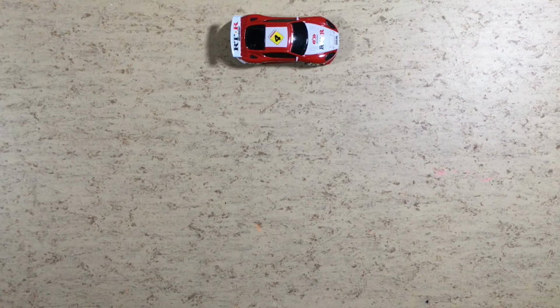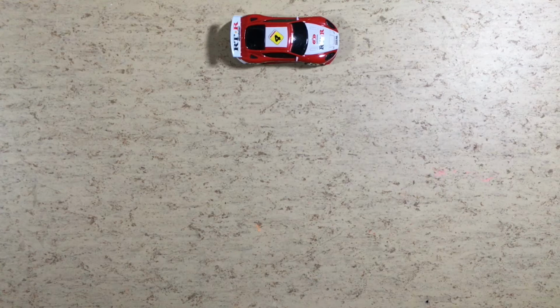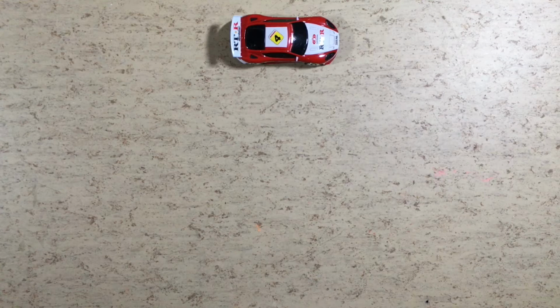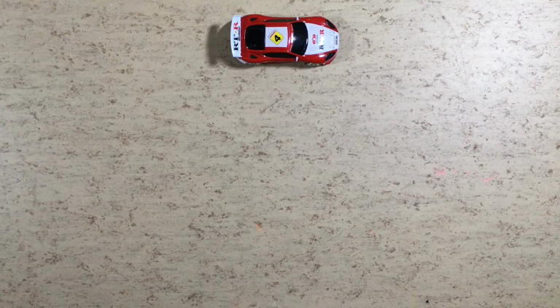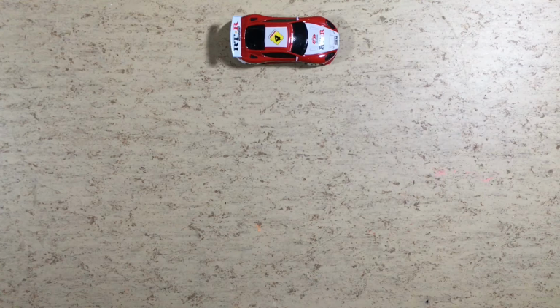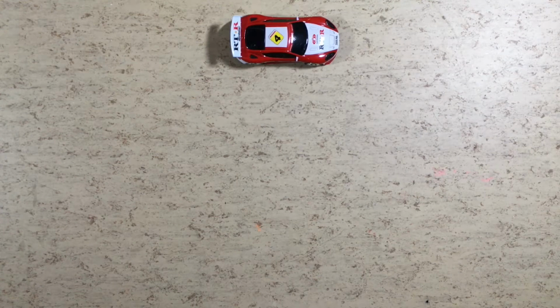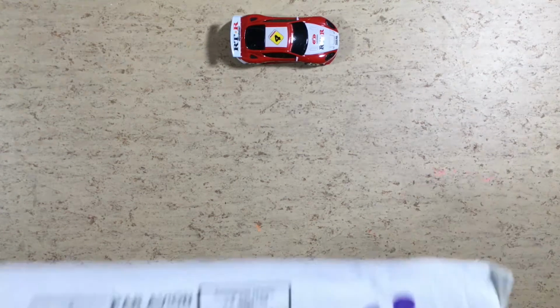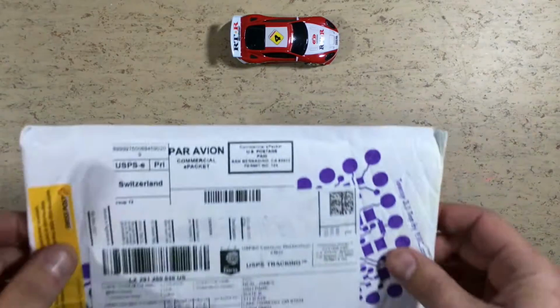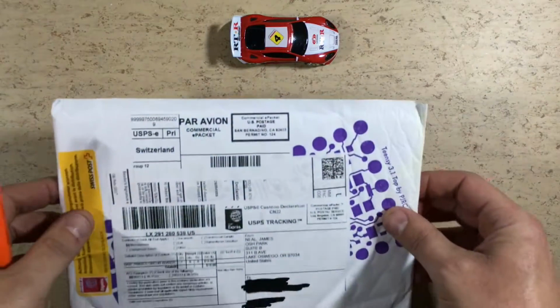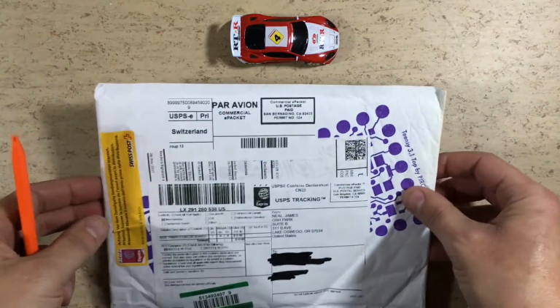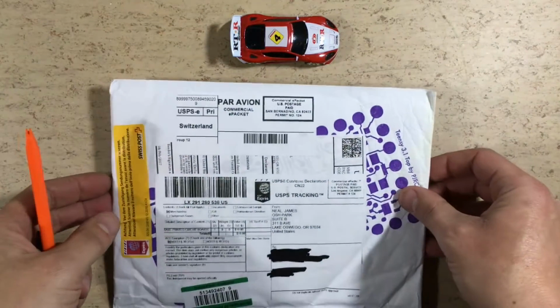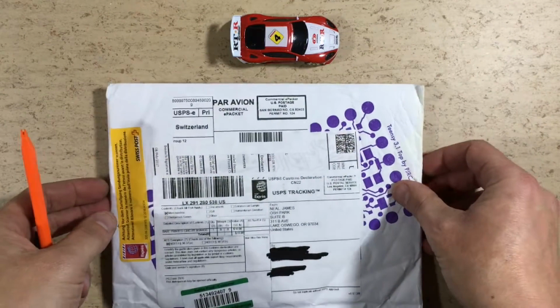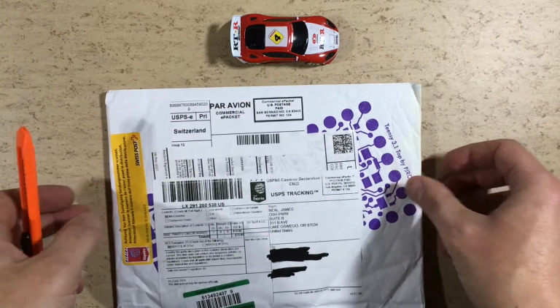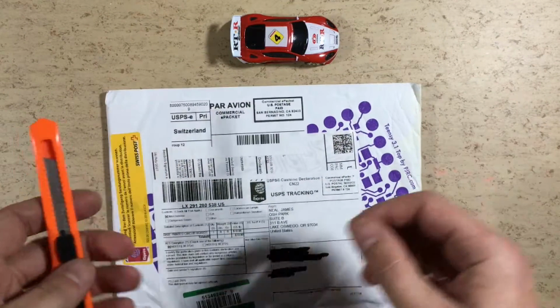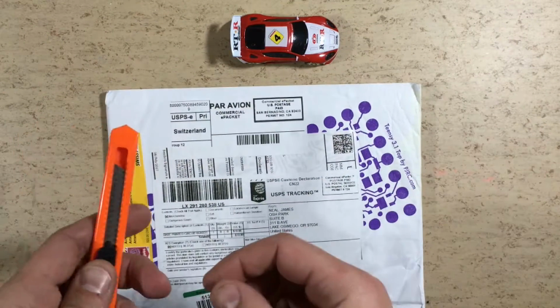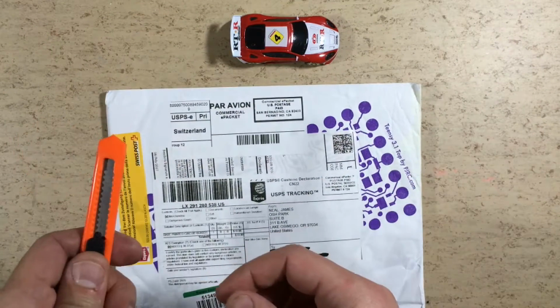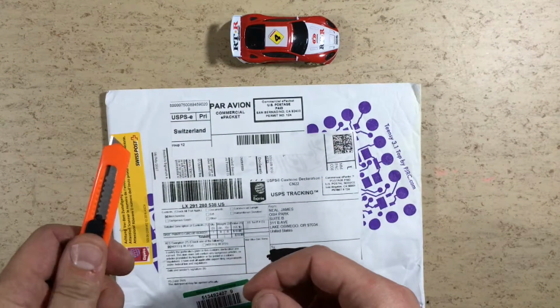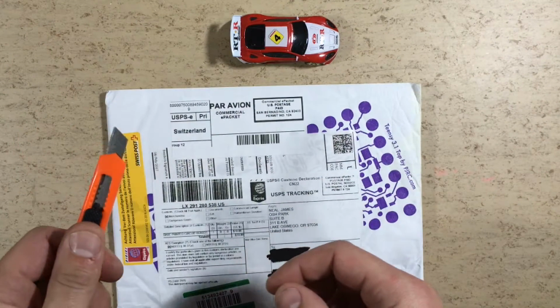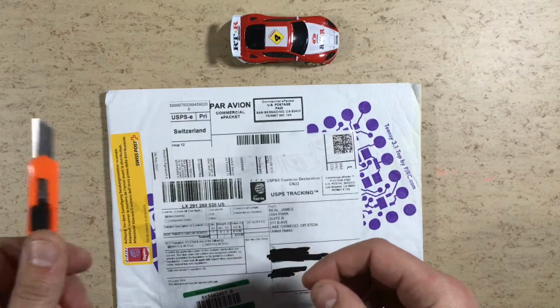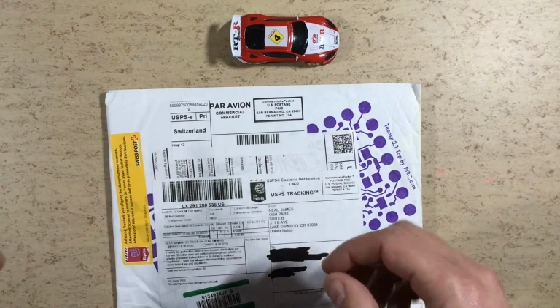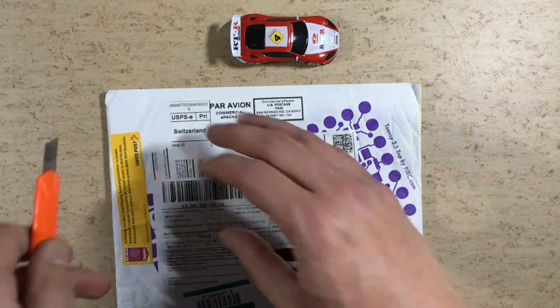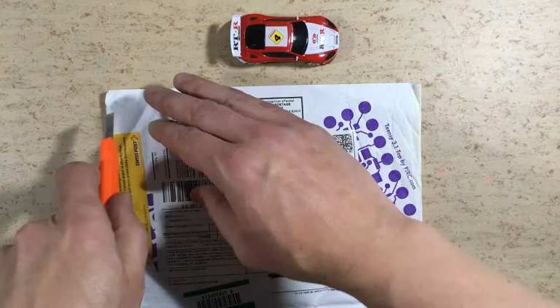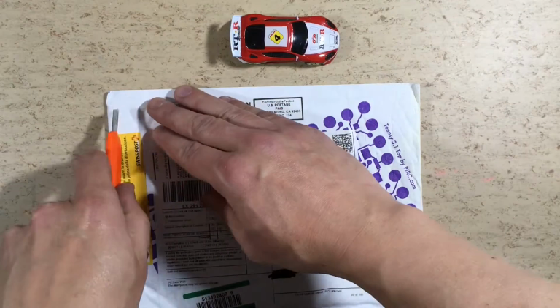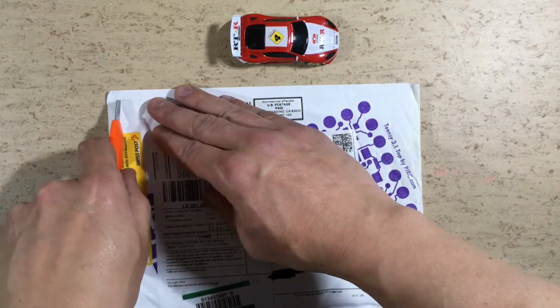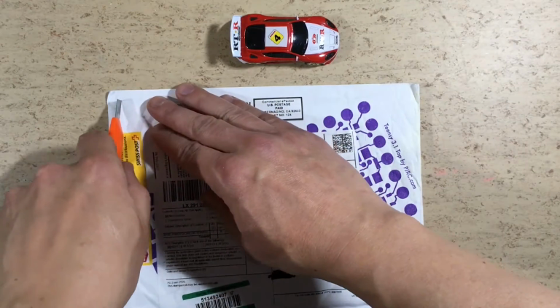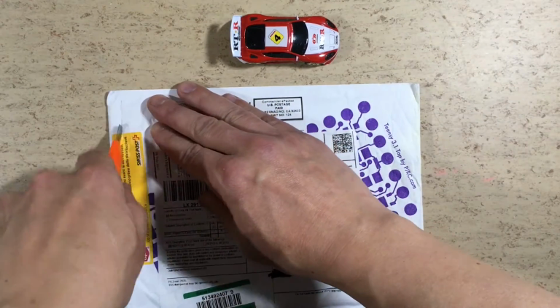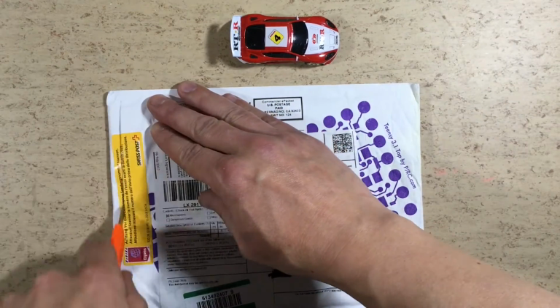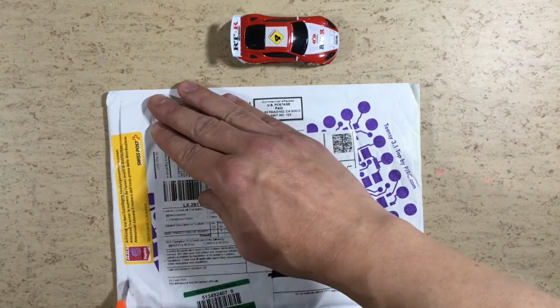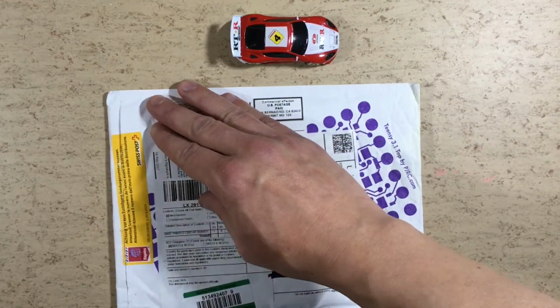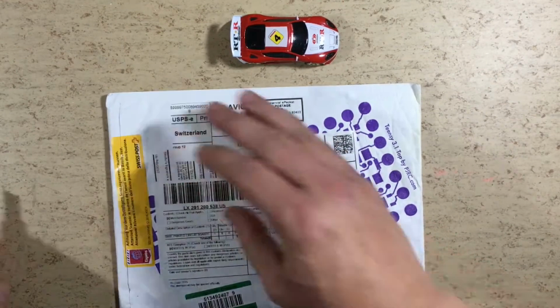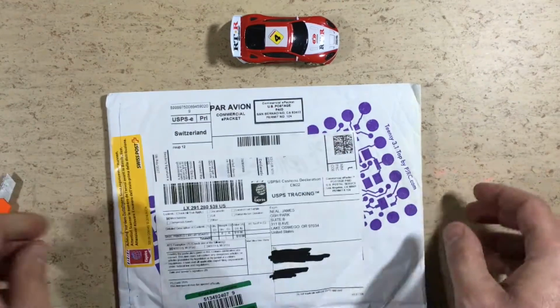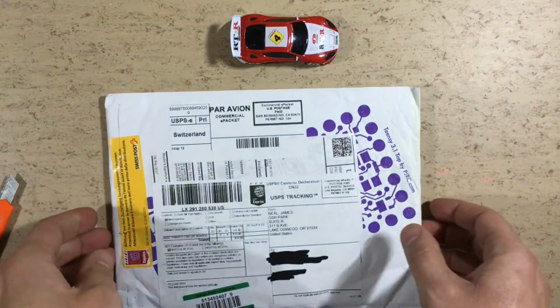Hi guys, it's Postbag. This one came from OSHPark. Let's have a look what's inside.